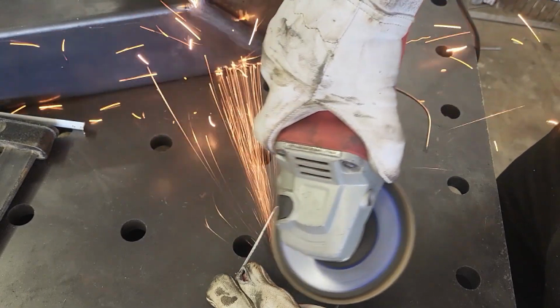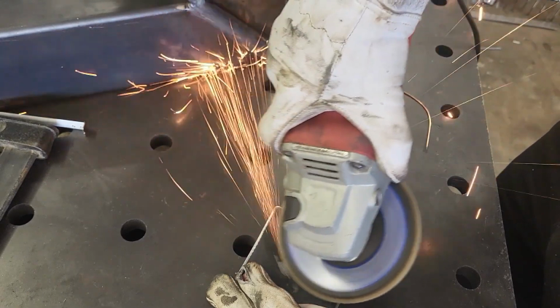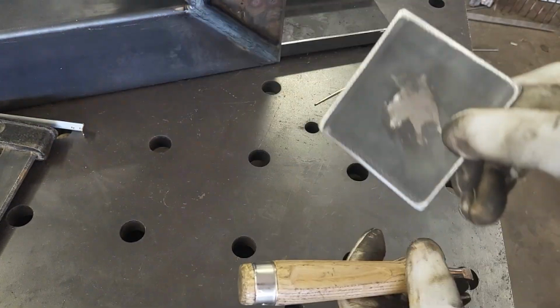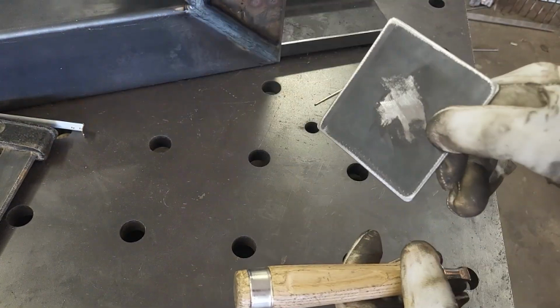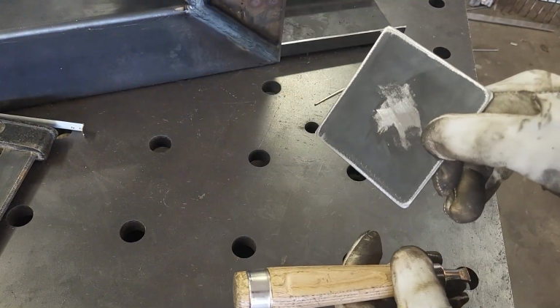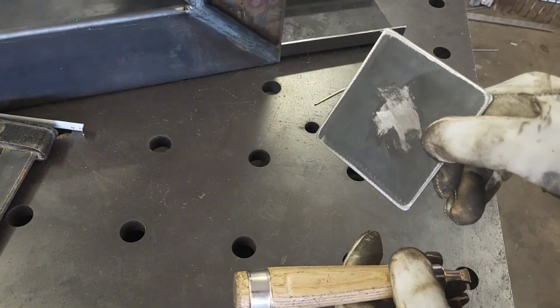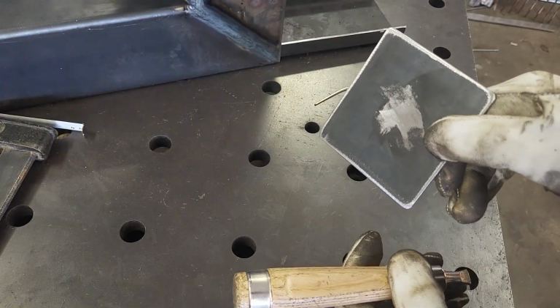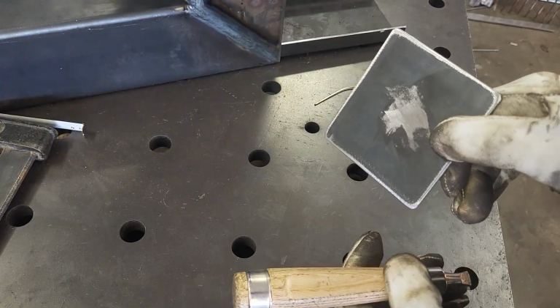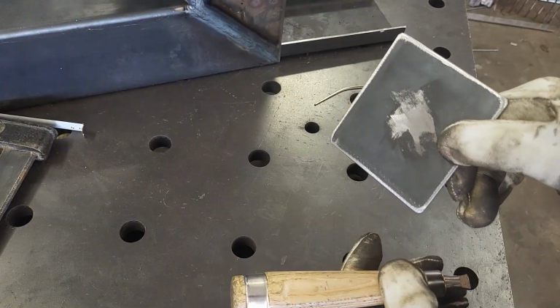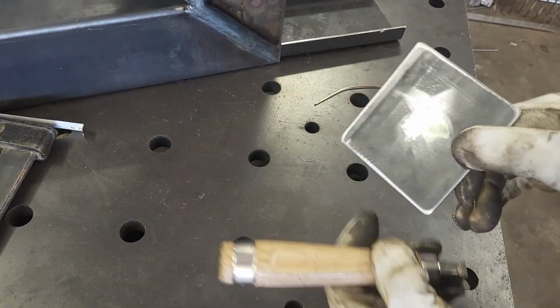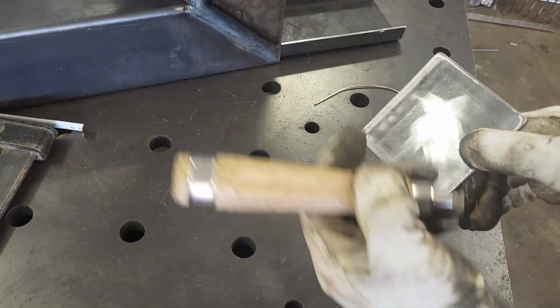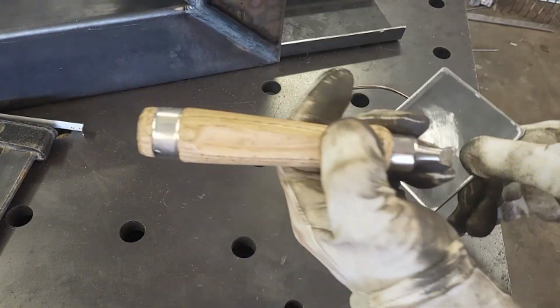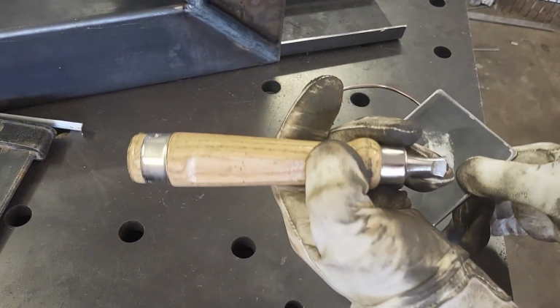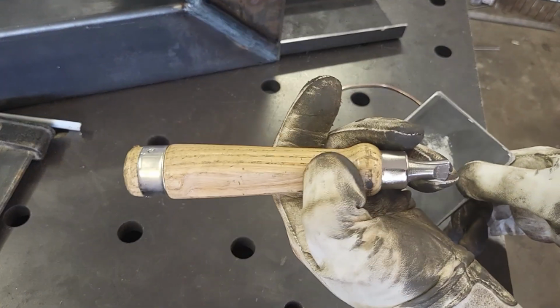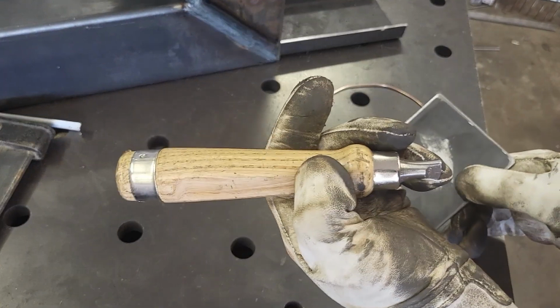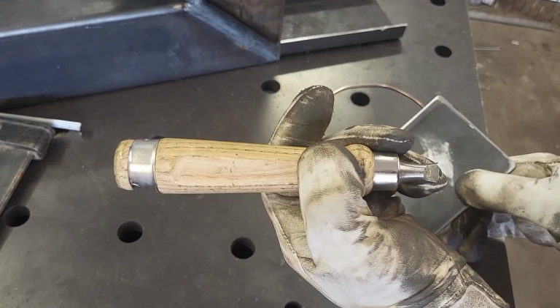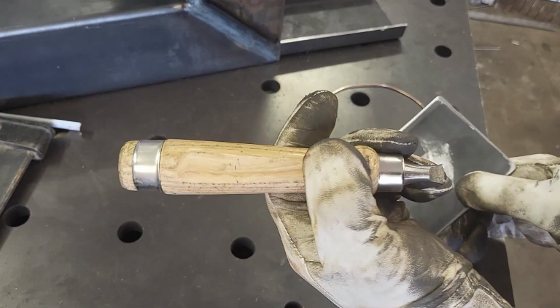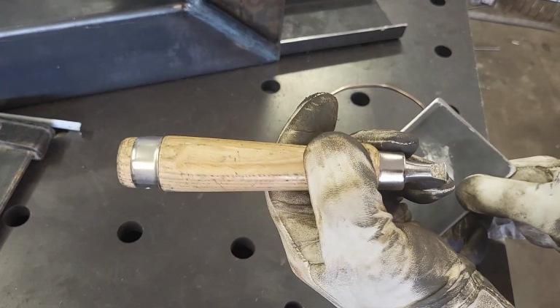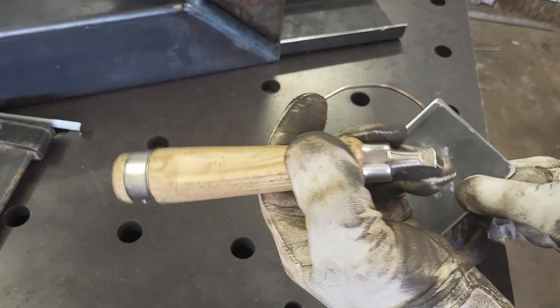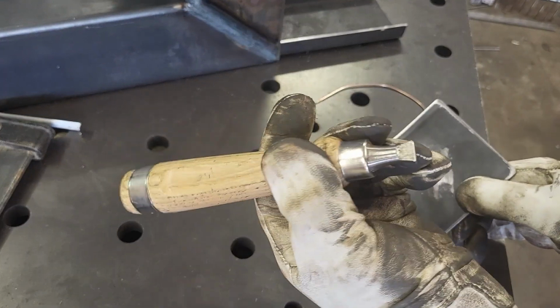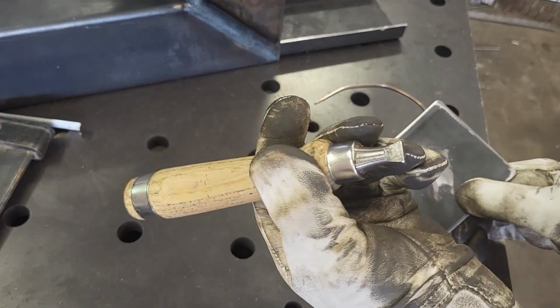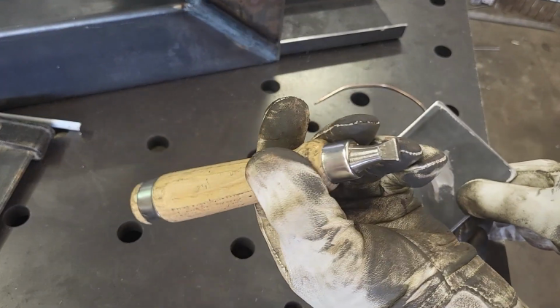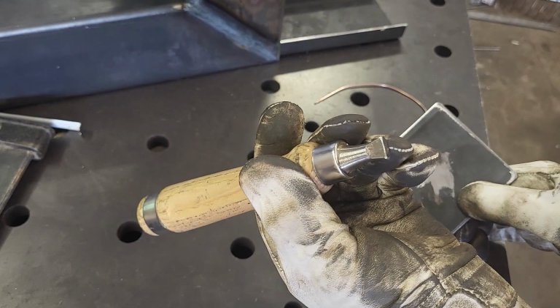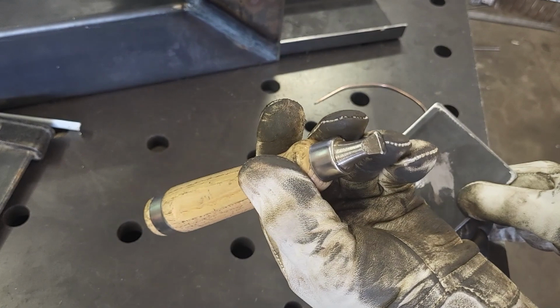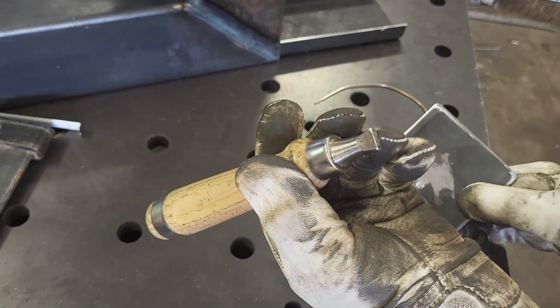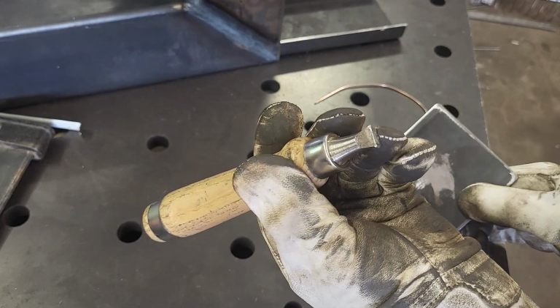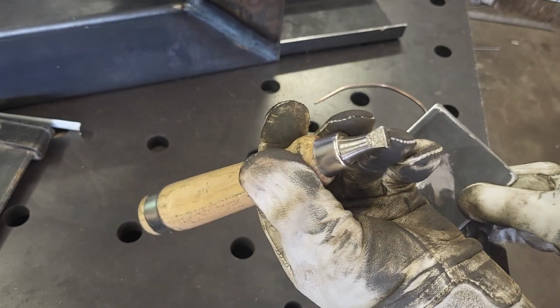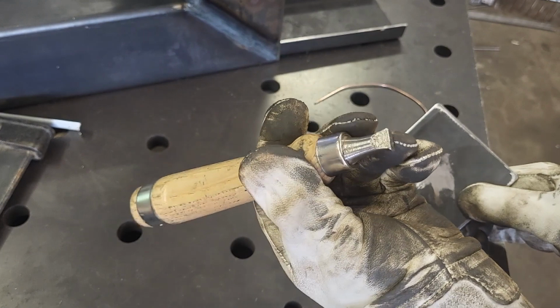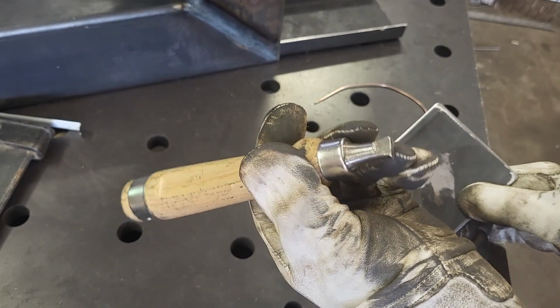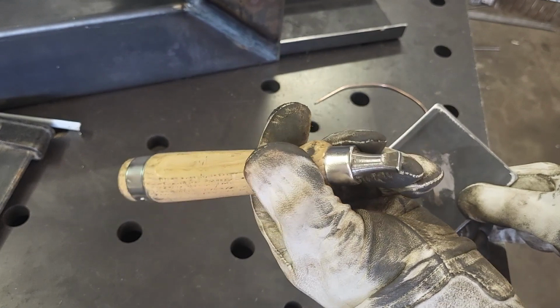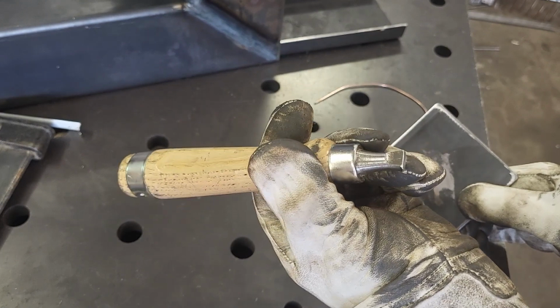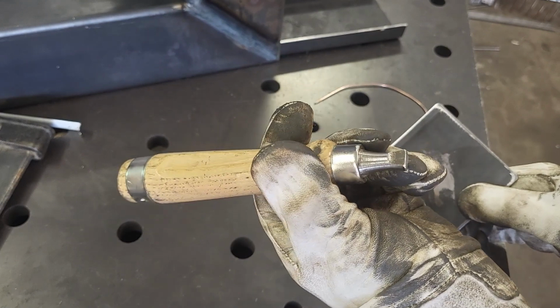To easily dump the ashes, I'll use this handle that I have repurposed from an old chisel.